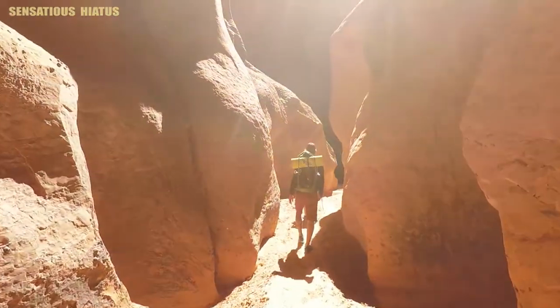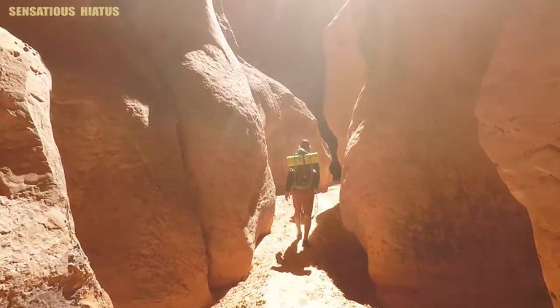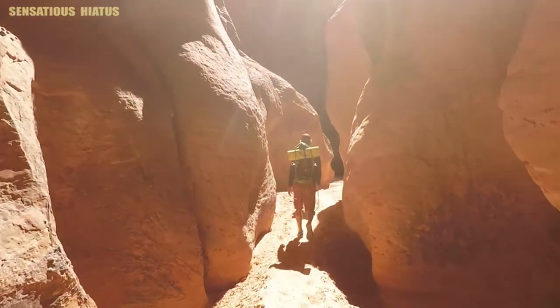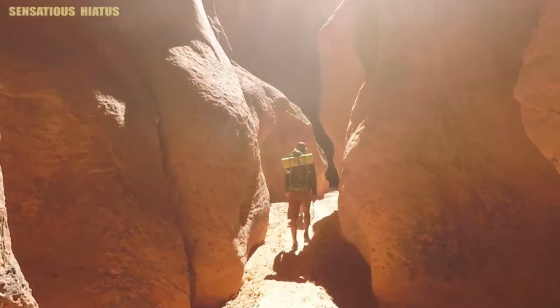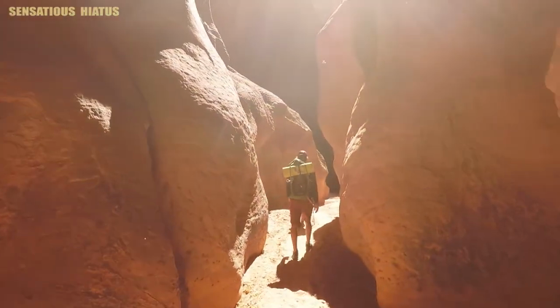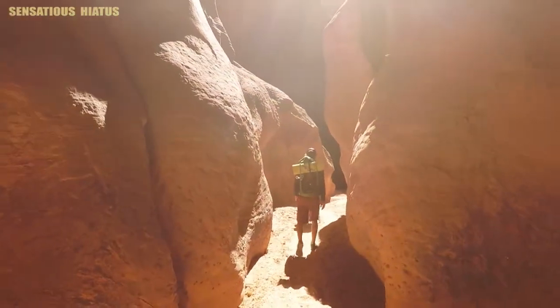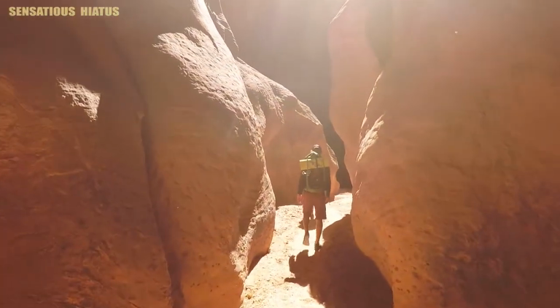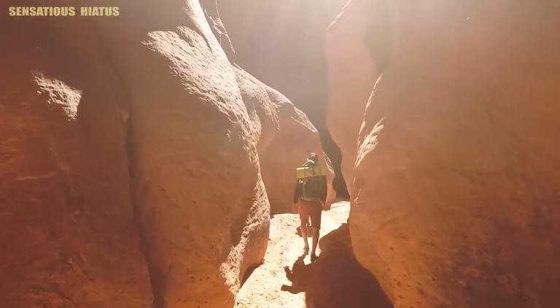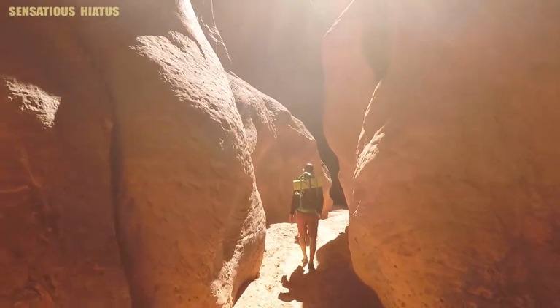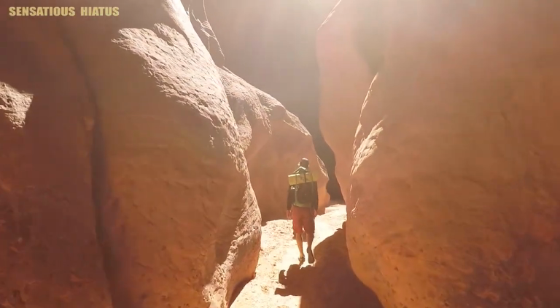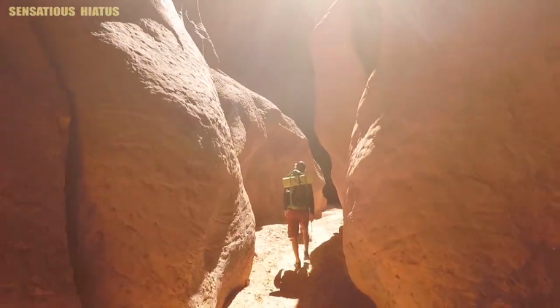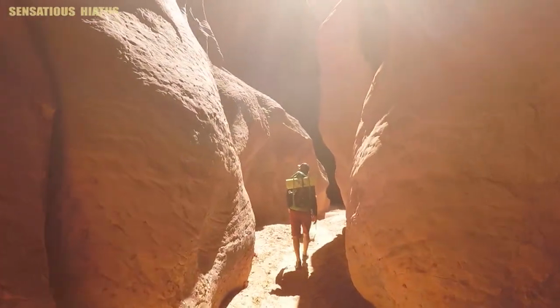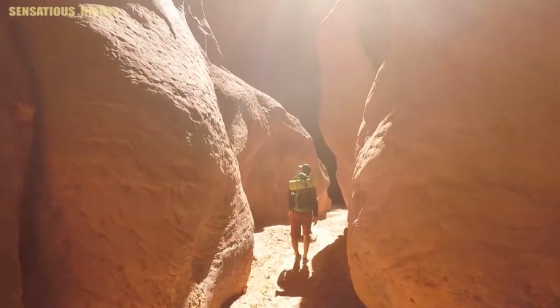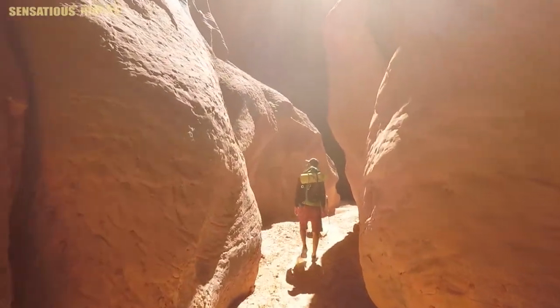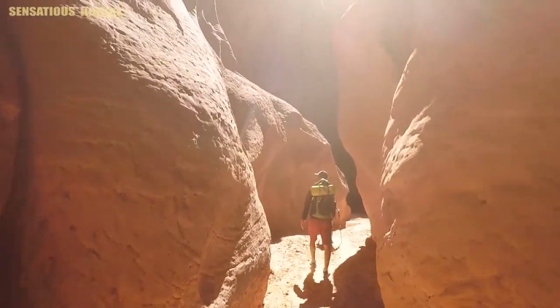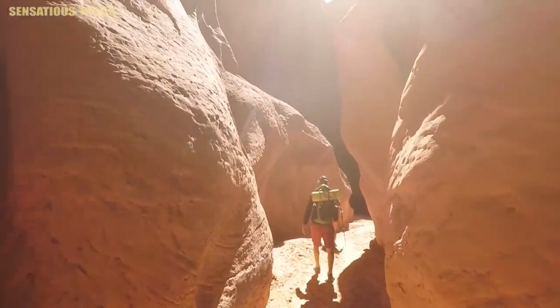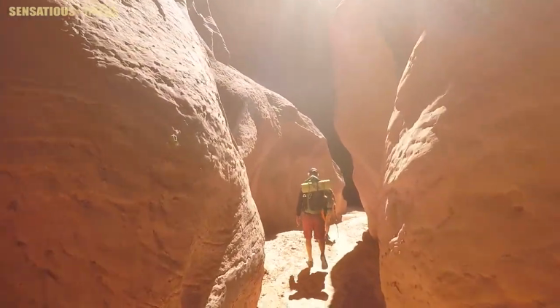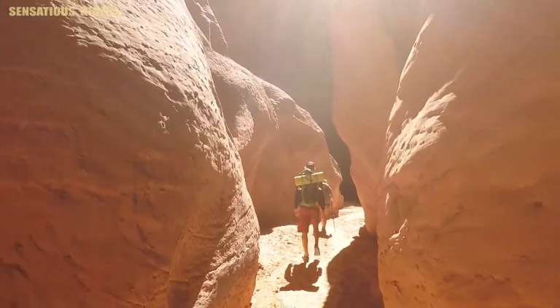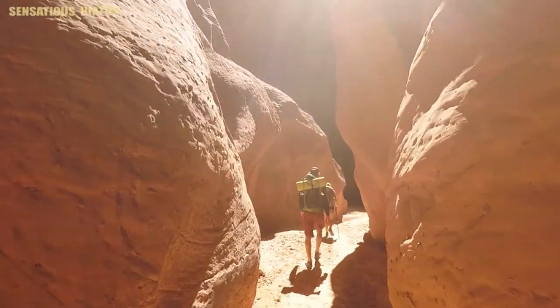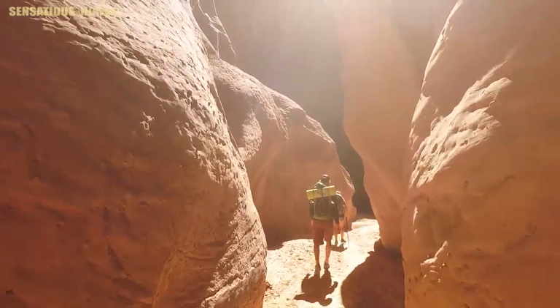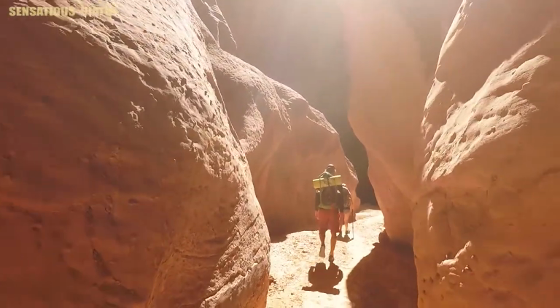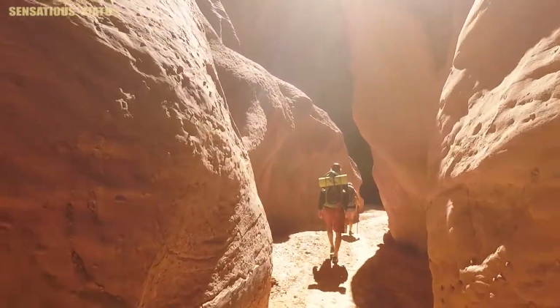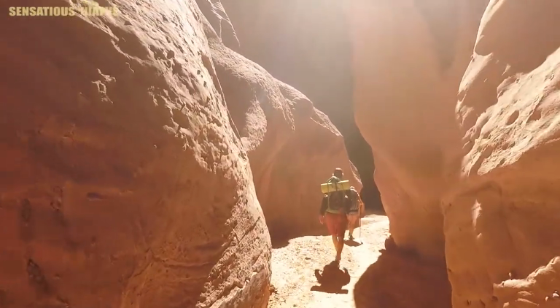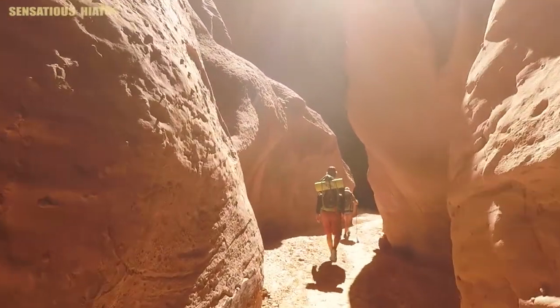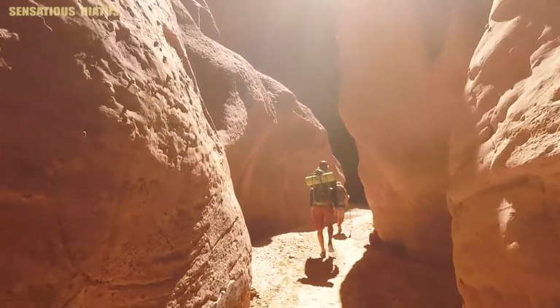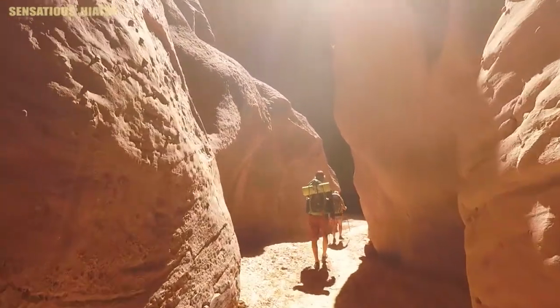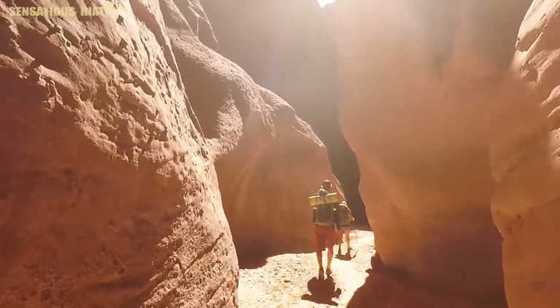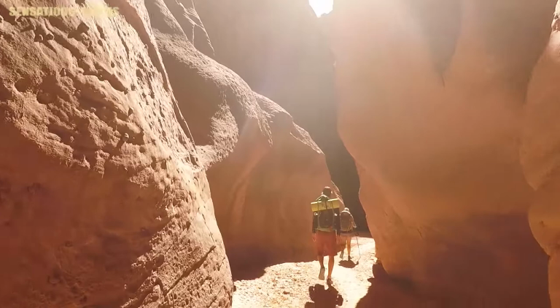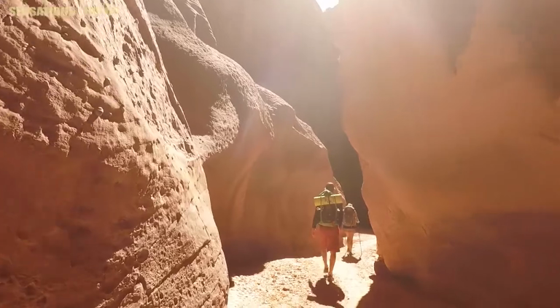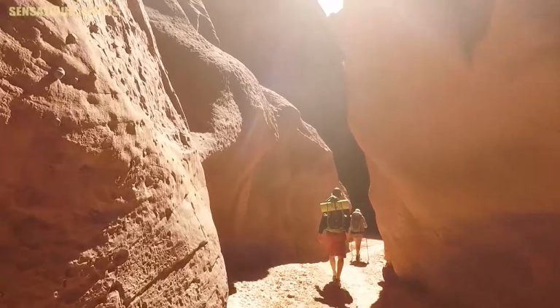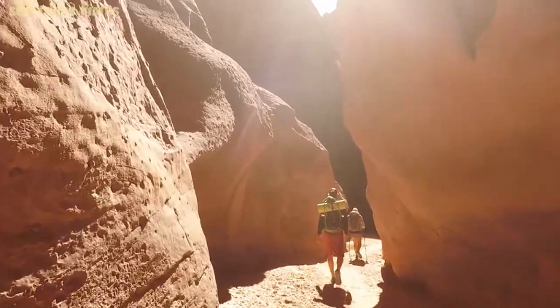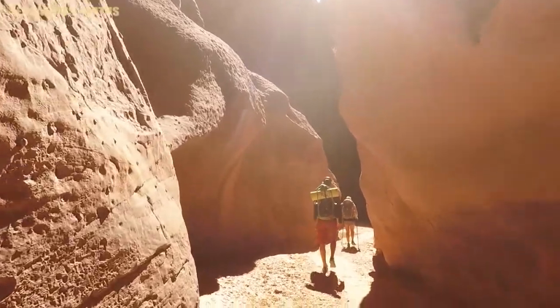There are a few spots where the sun shines through to the canyon floor, which is really nice after walking in the shade all day.